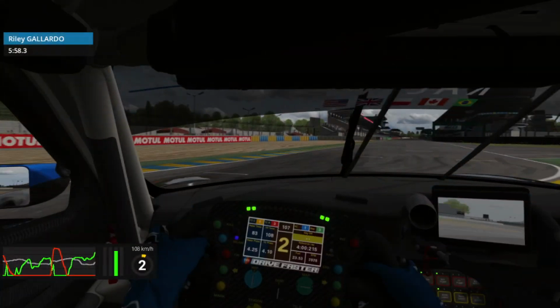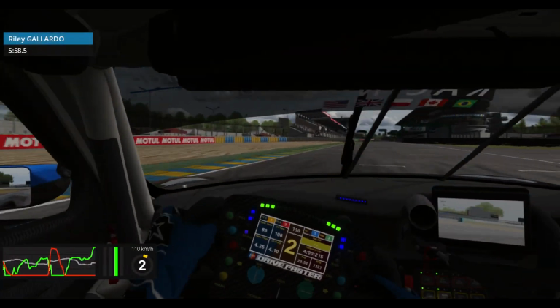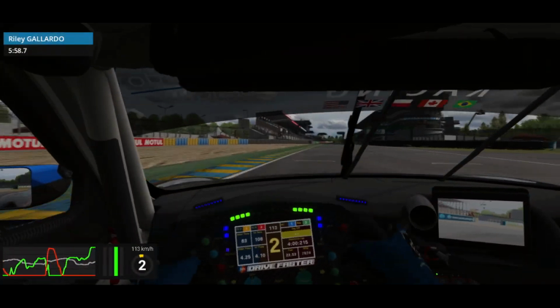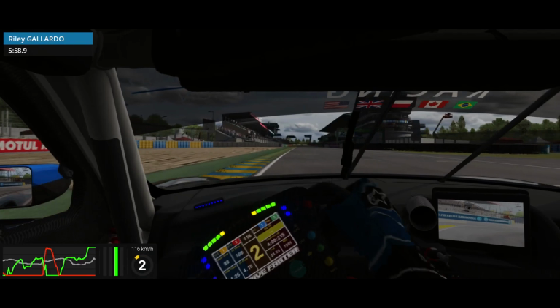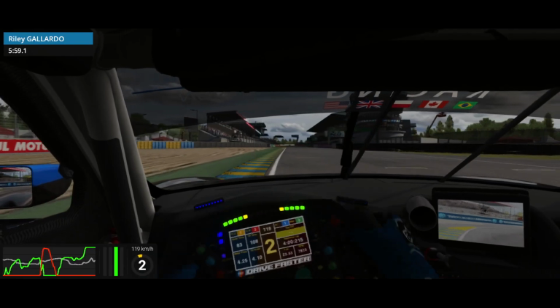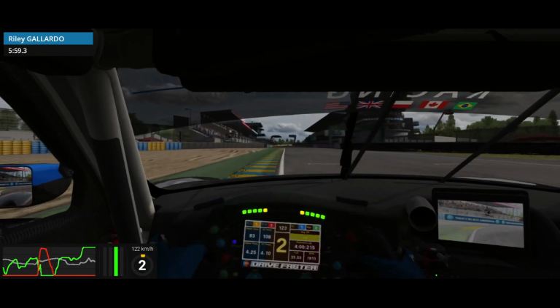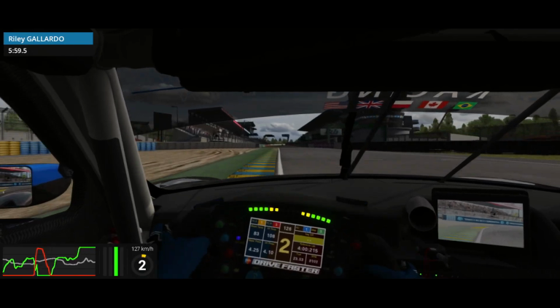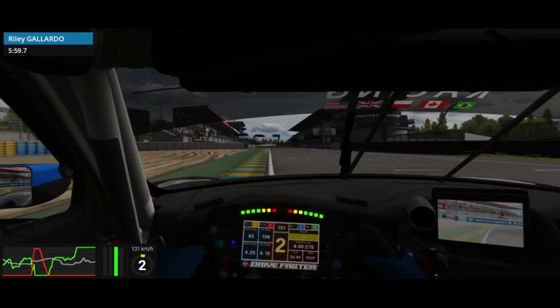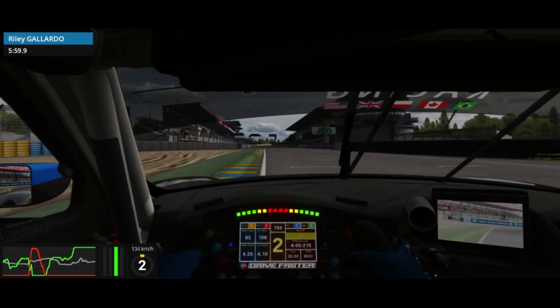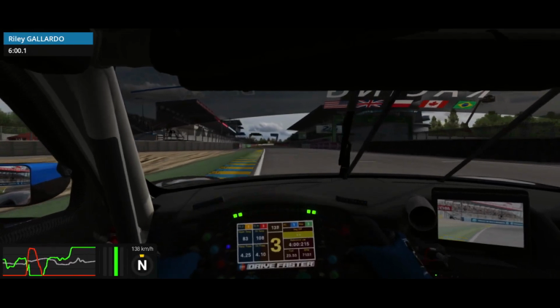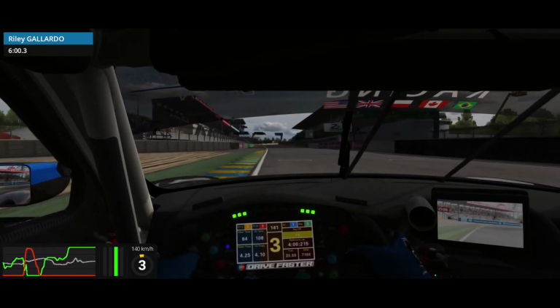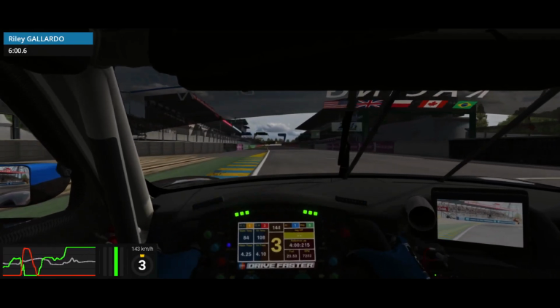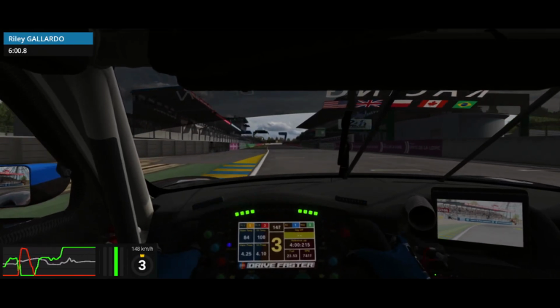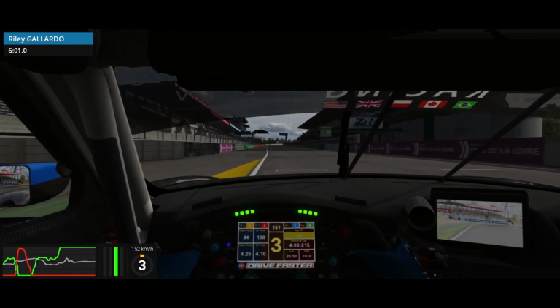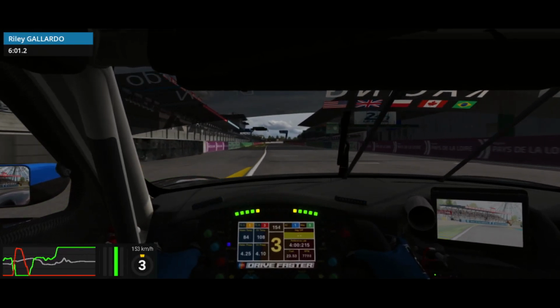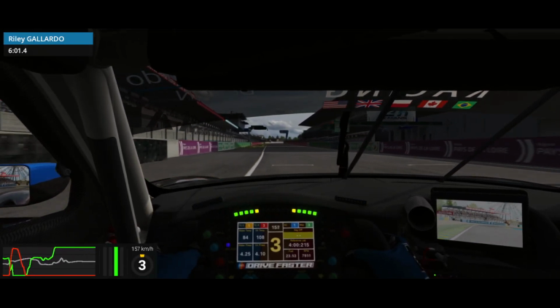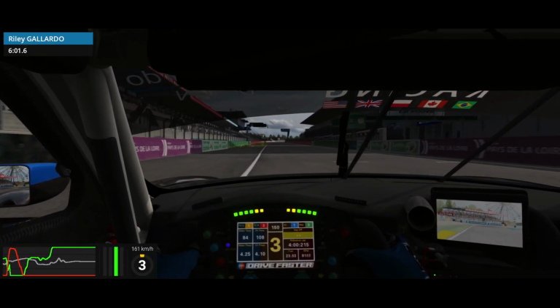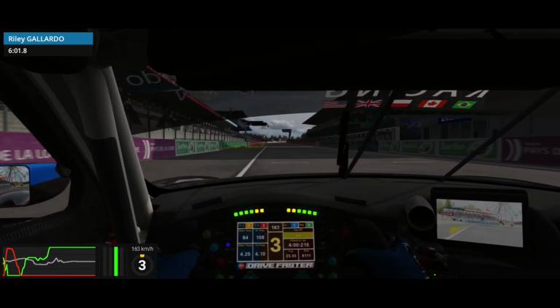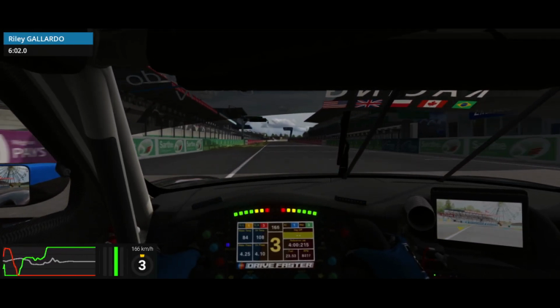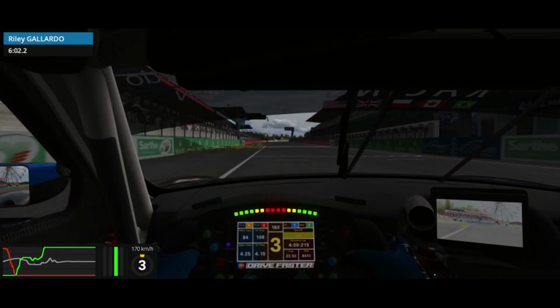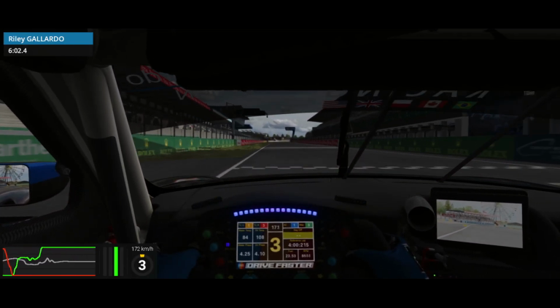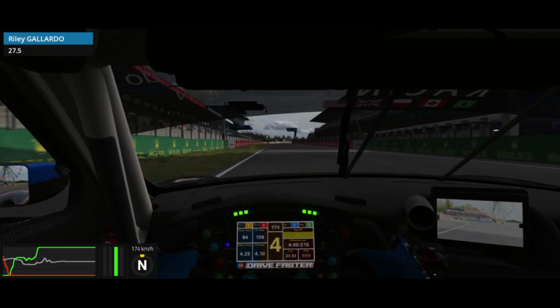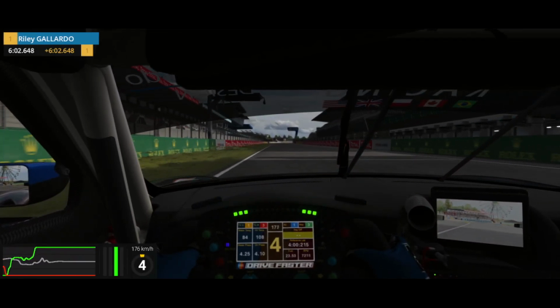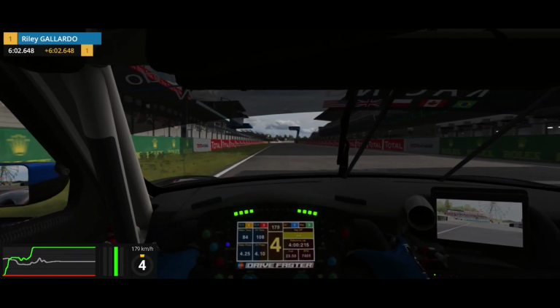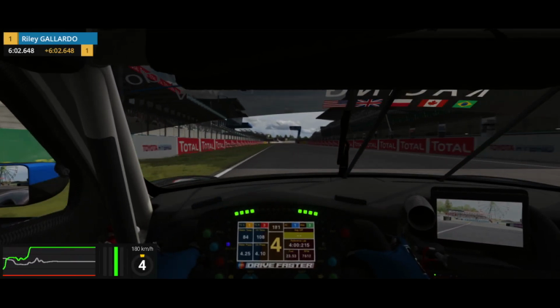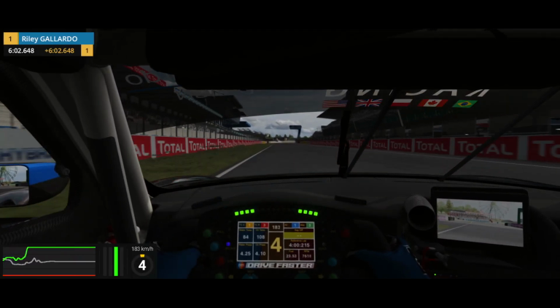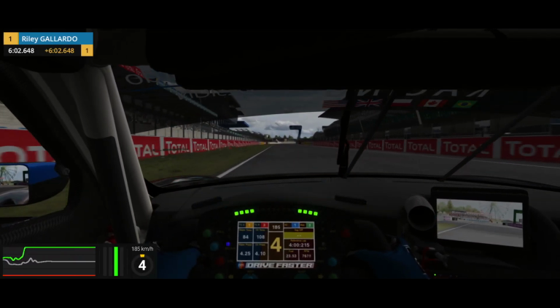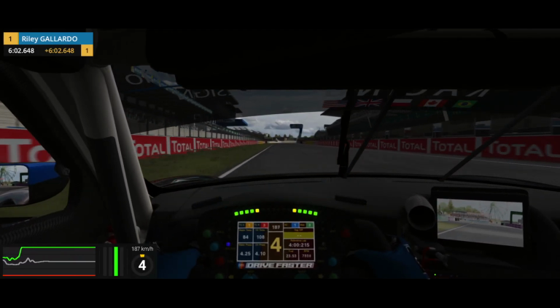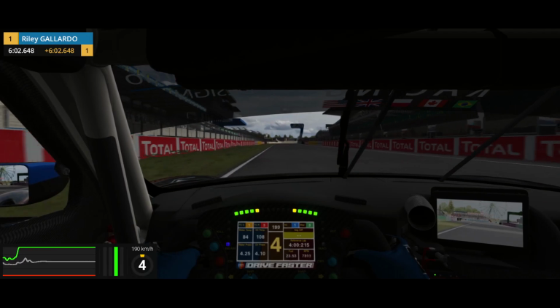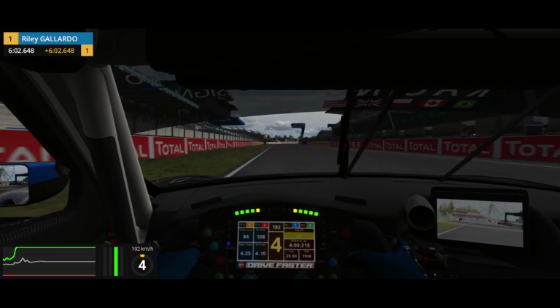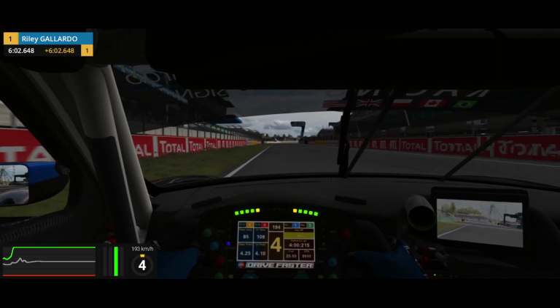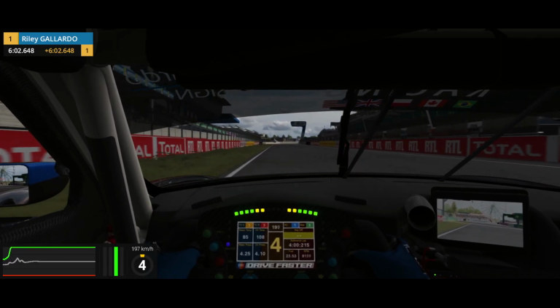All right, we've reached our final round here at Le Mans. This is a really long lap so there's a lot of places where you can find time.